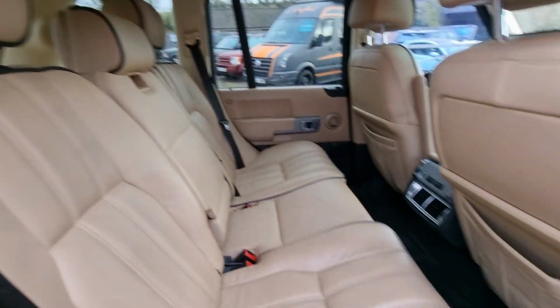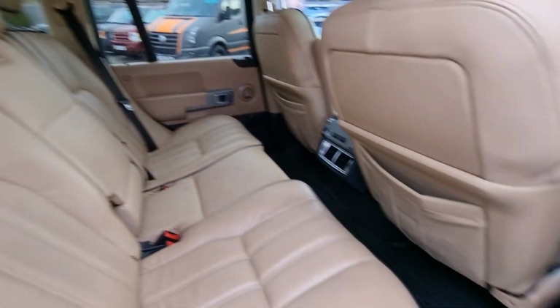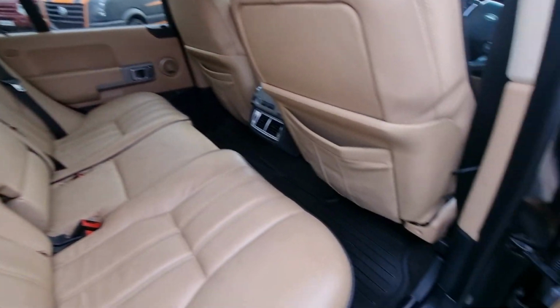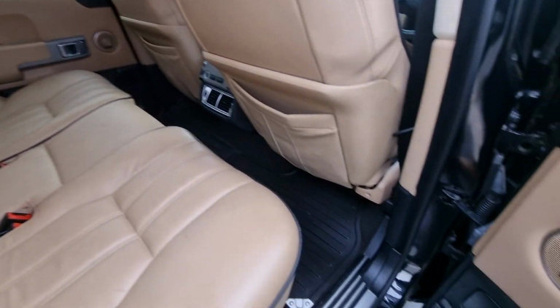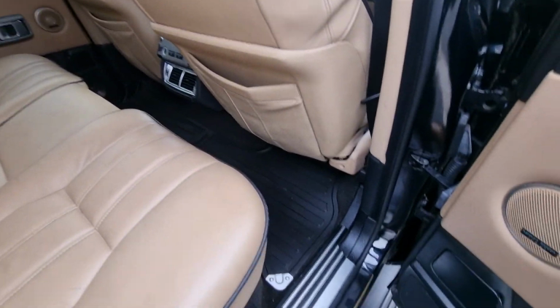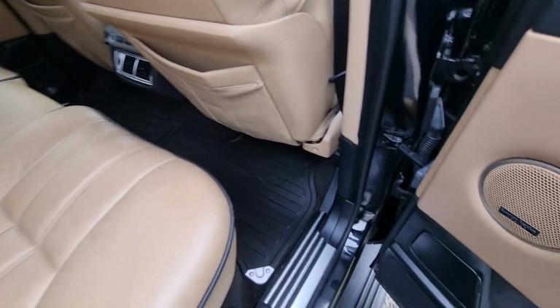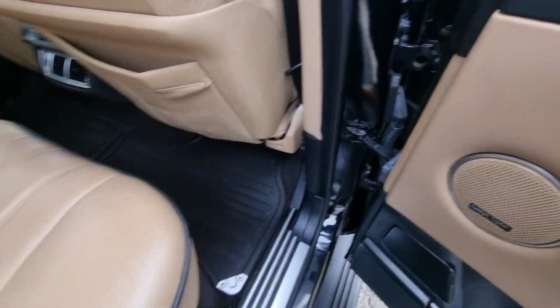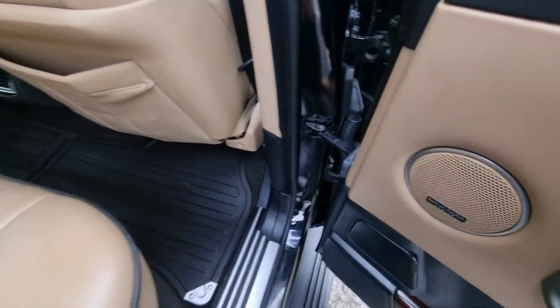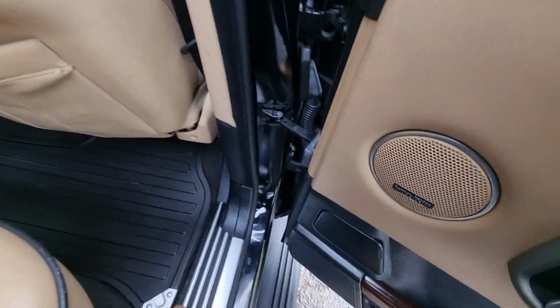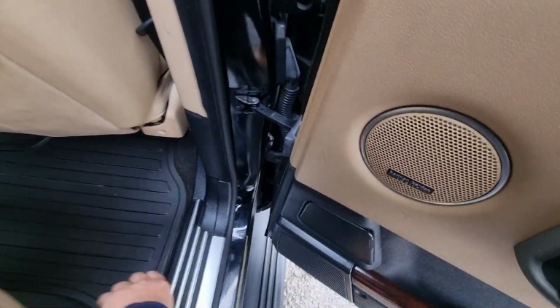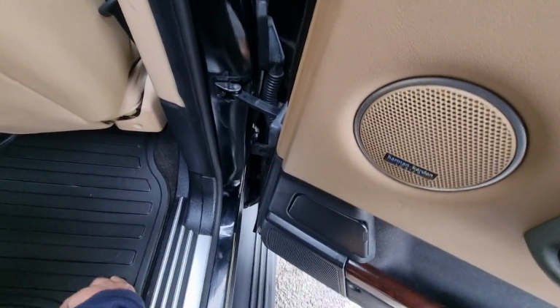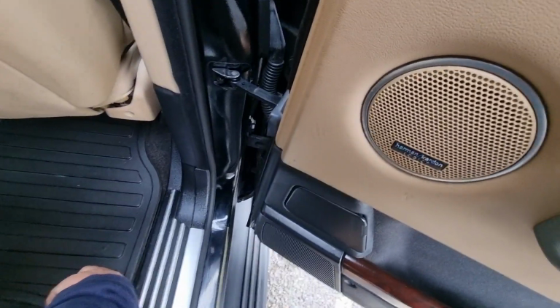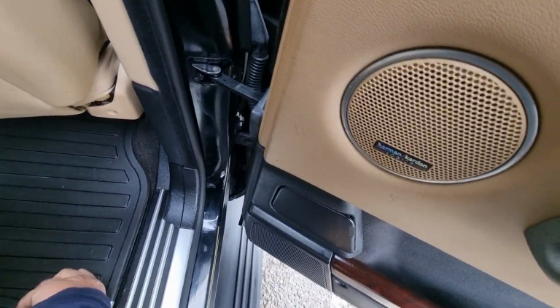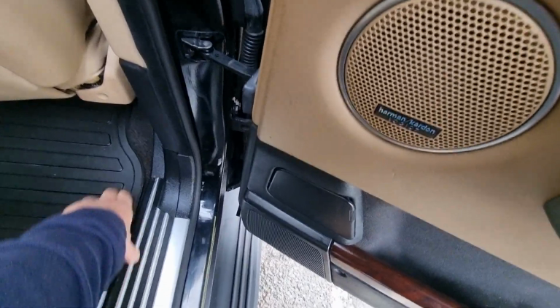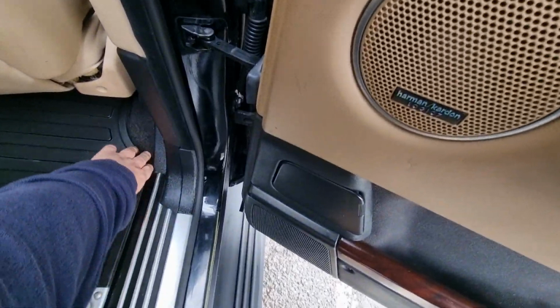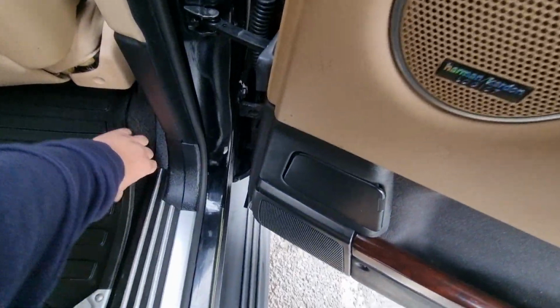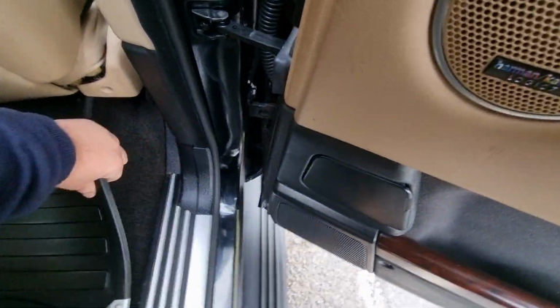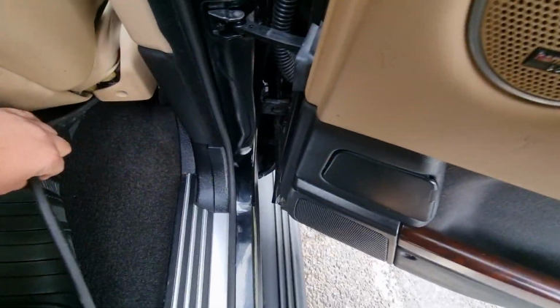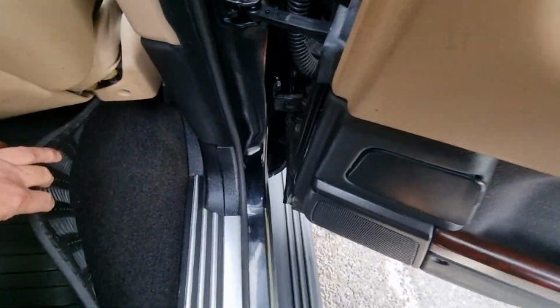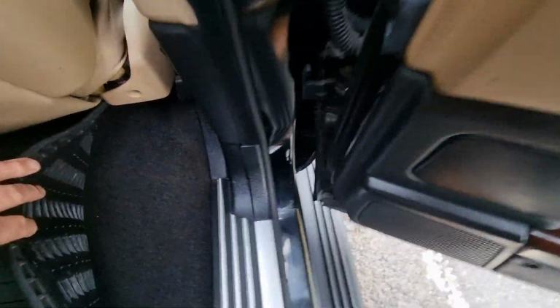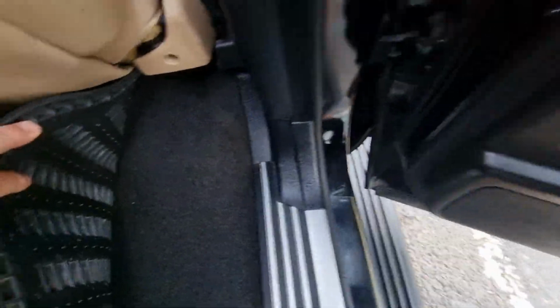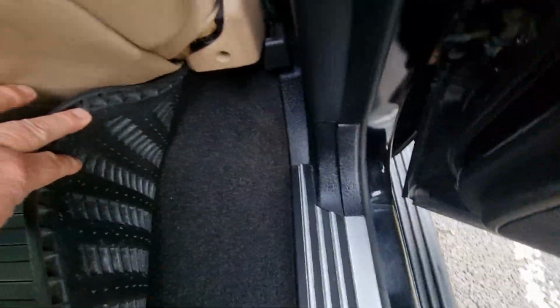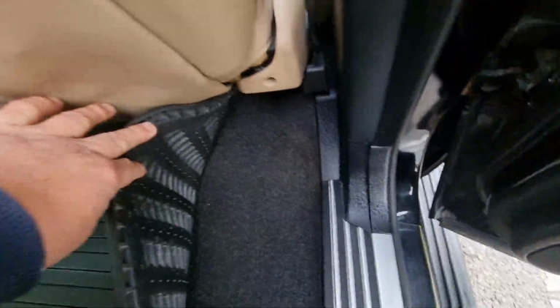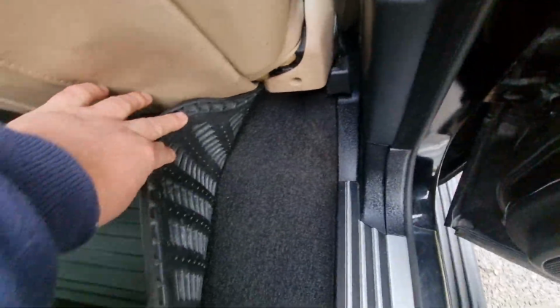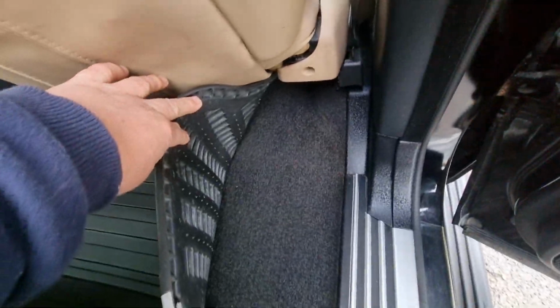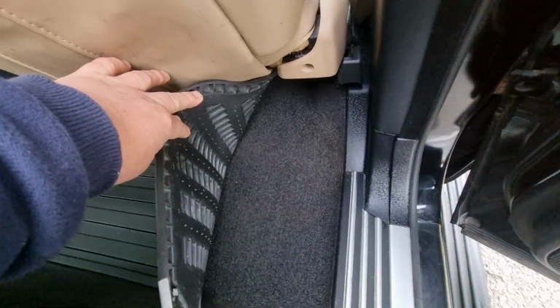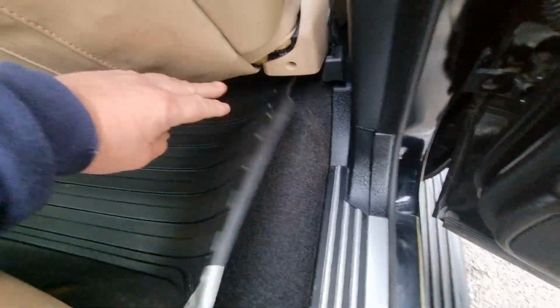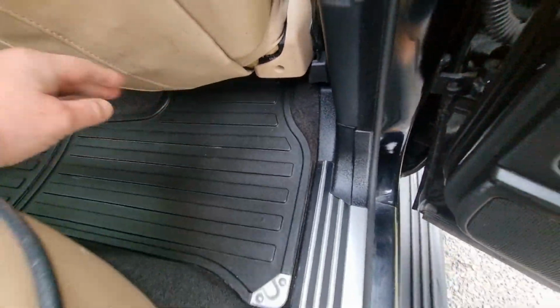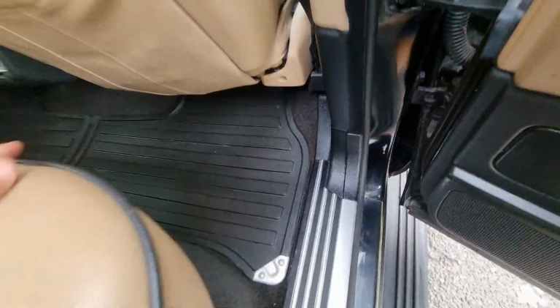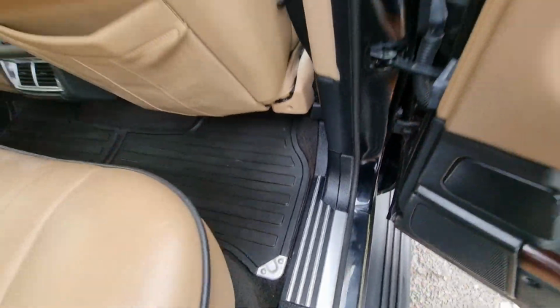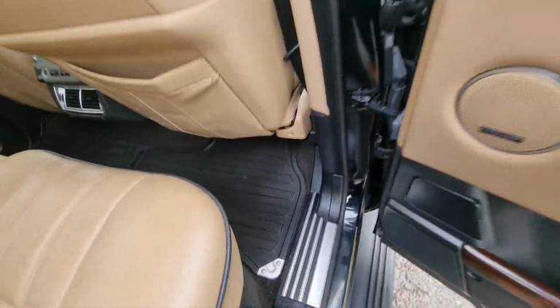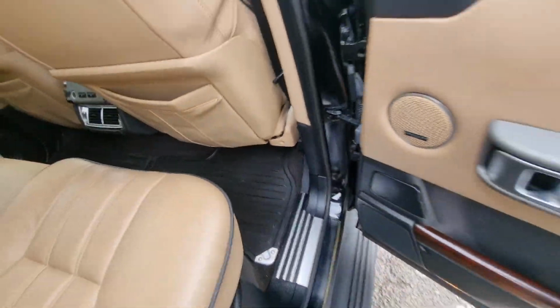It's got rubber overmats in it. If you look underneath, the carpets are like brand new. I don't think they've ever been out of it.